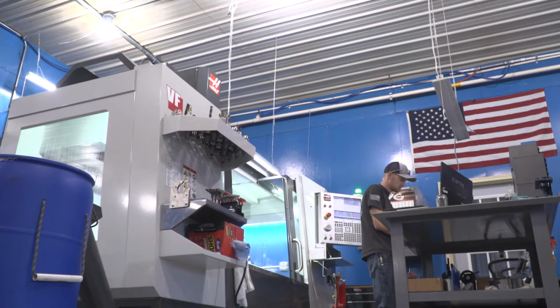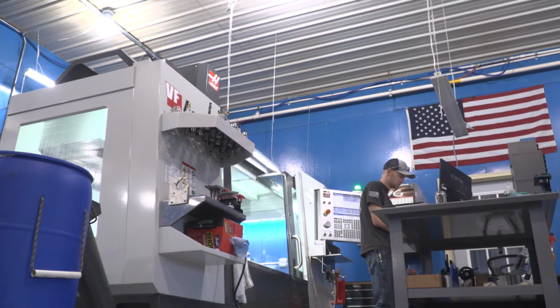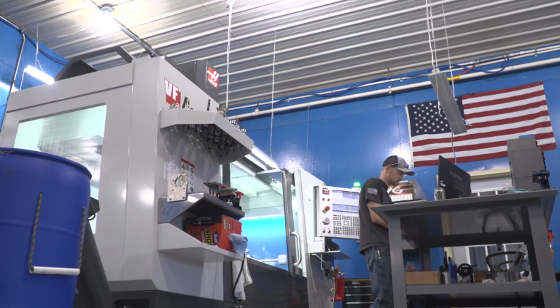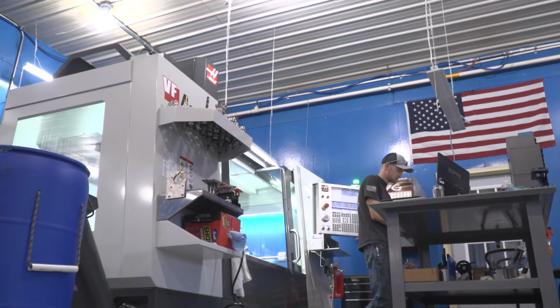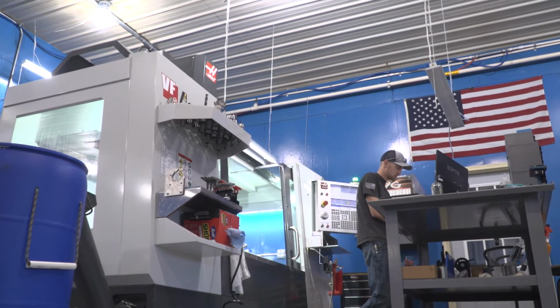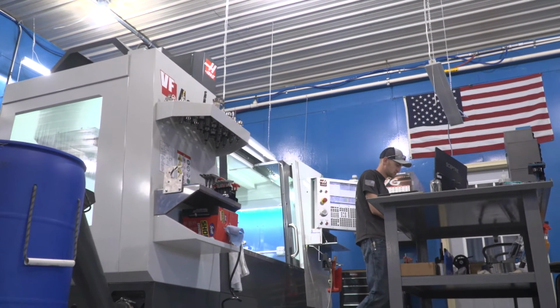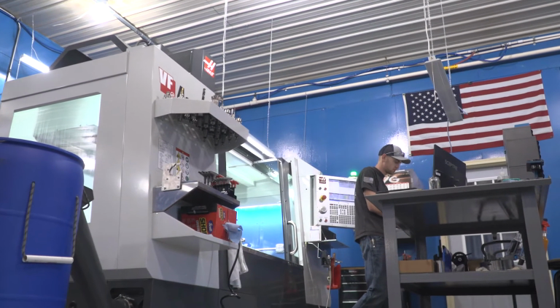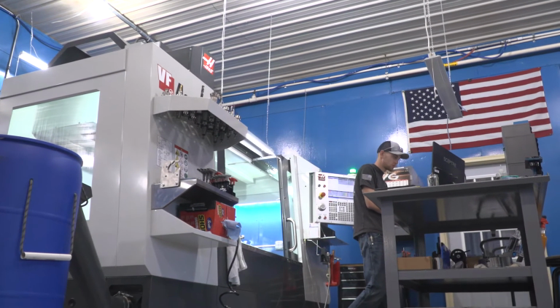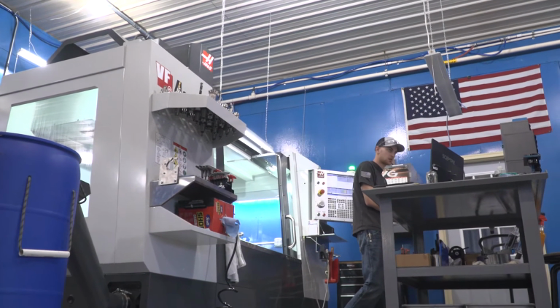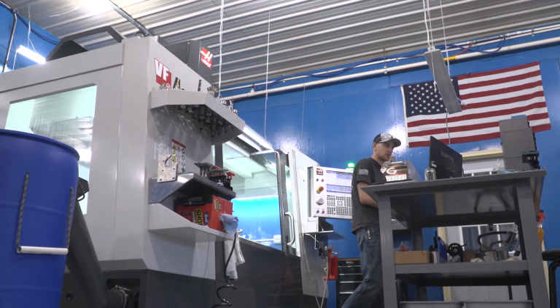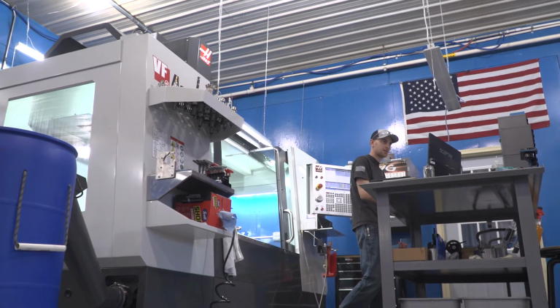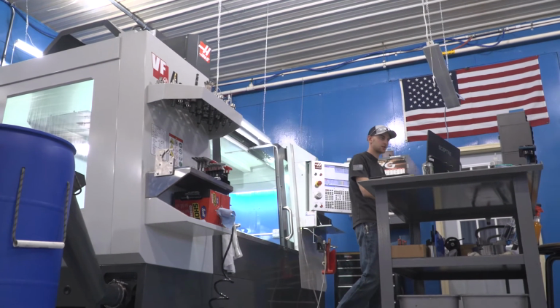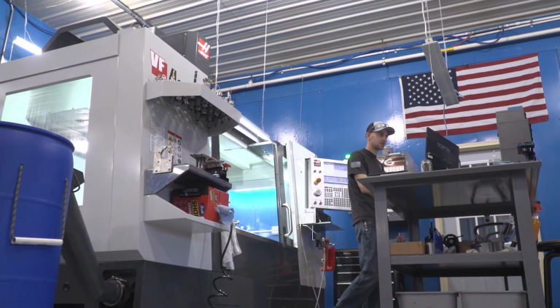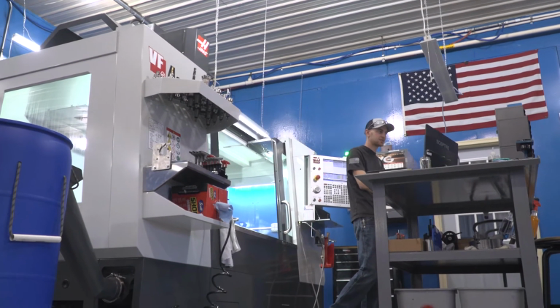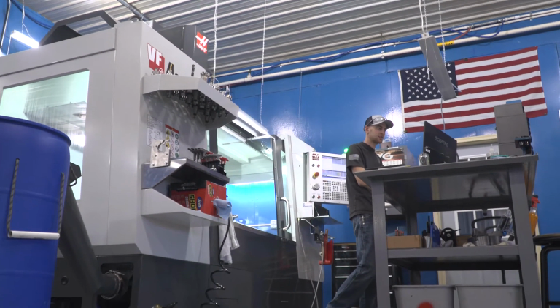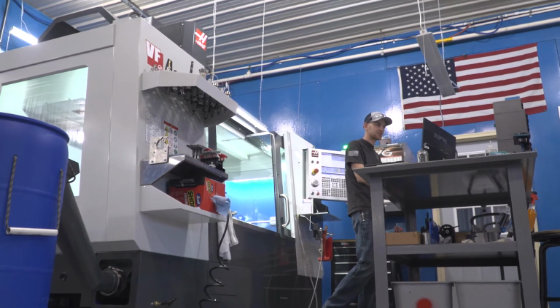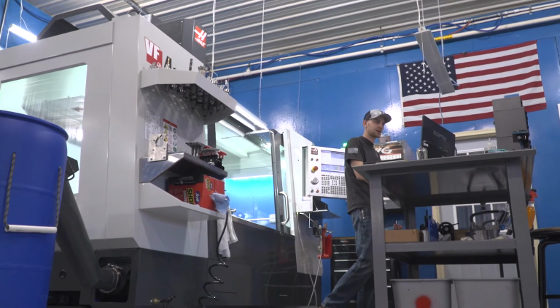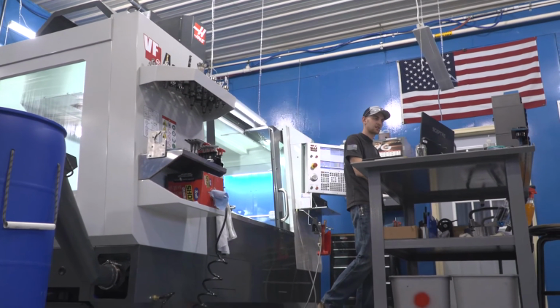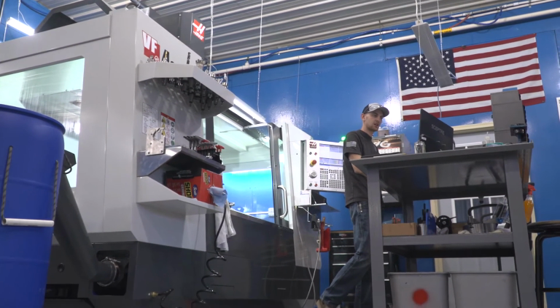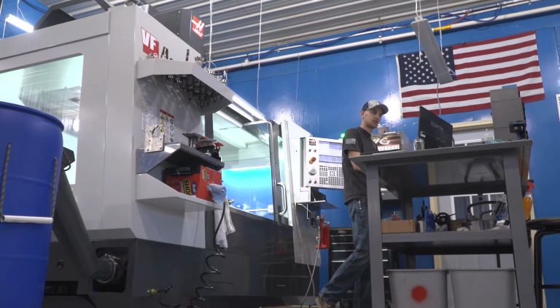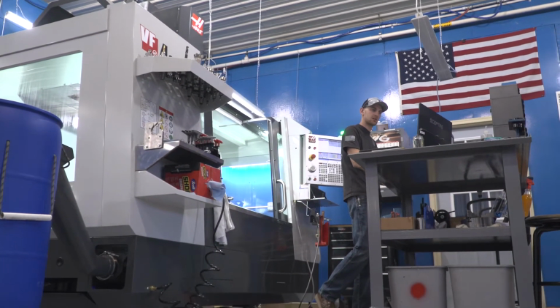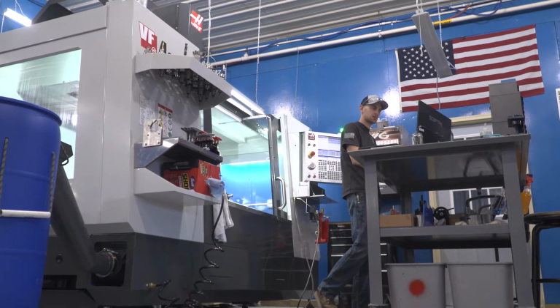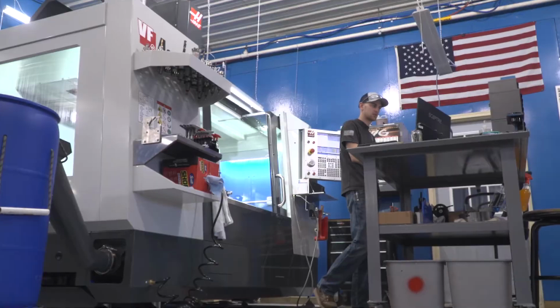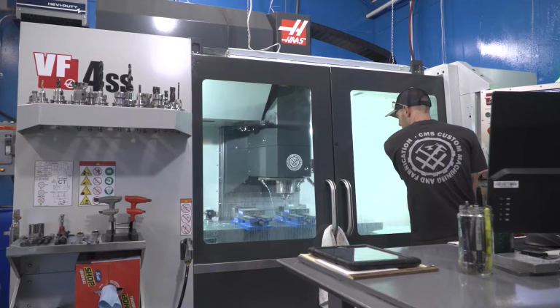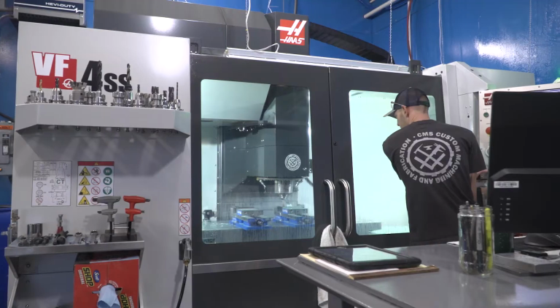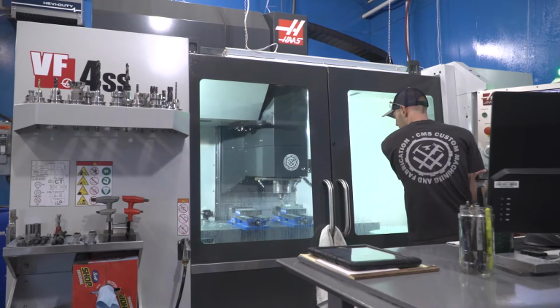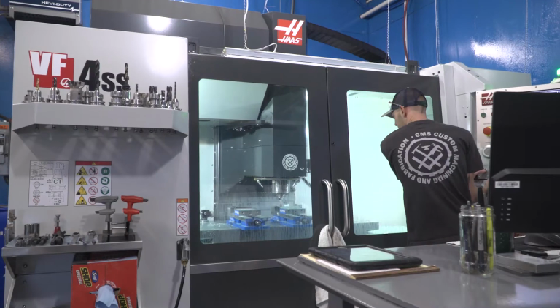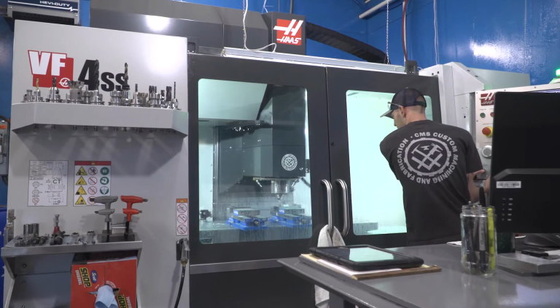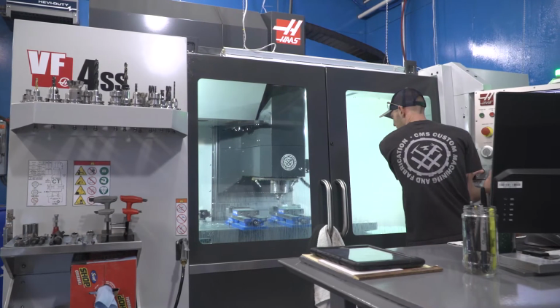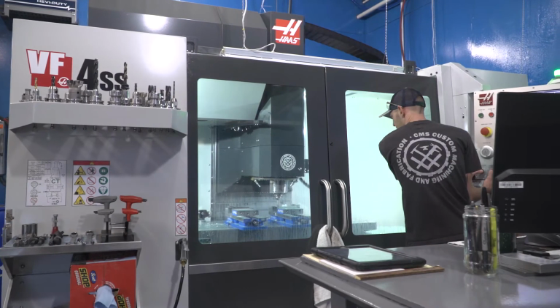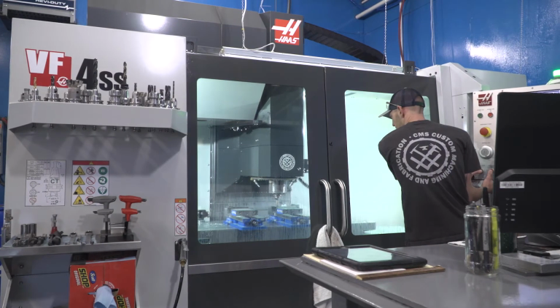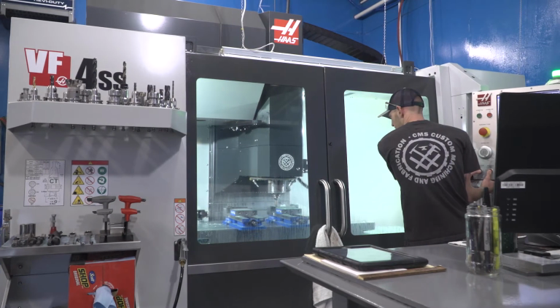Hi, I'm Caleb Savage, owner of CMS Custom Machining and Fabrication, LLC, based out of Hicksville, Ohio.